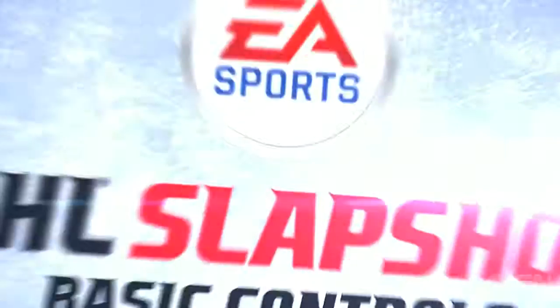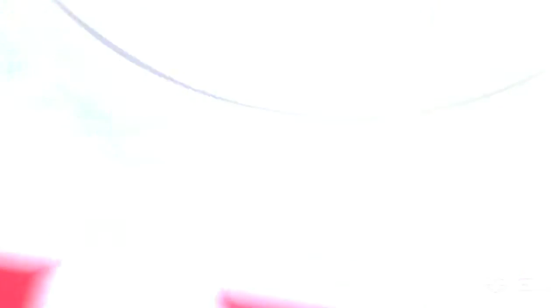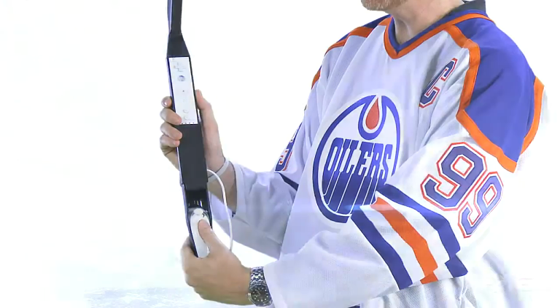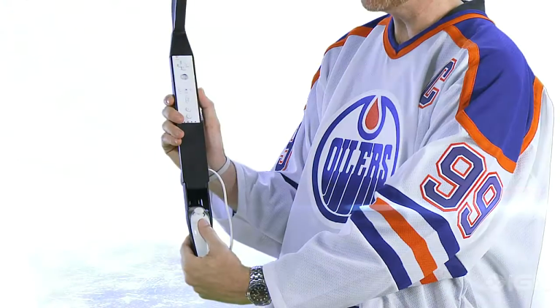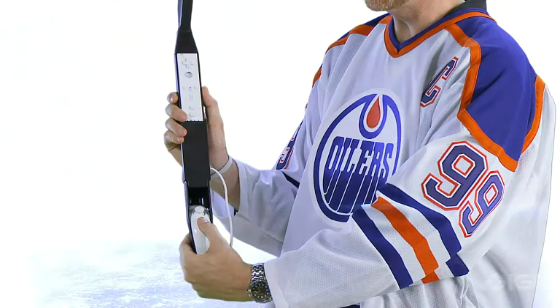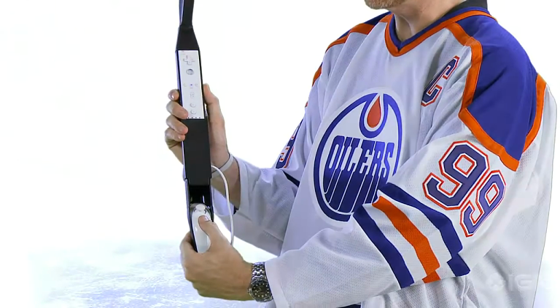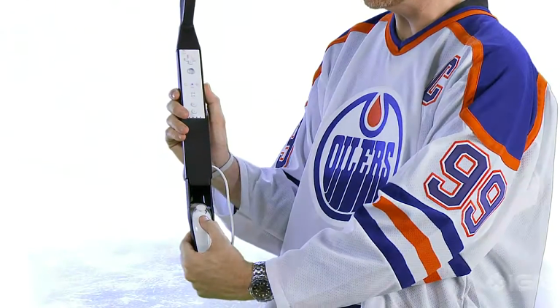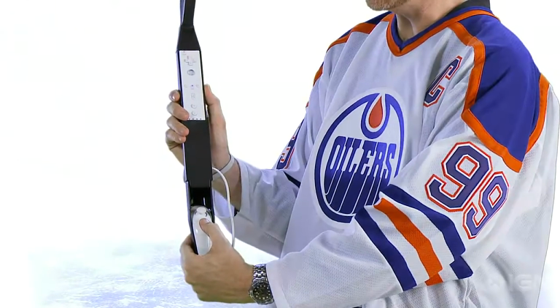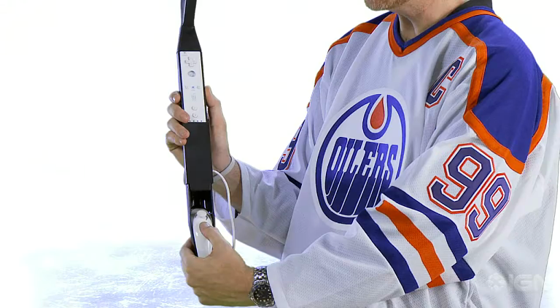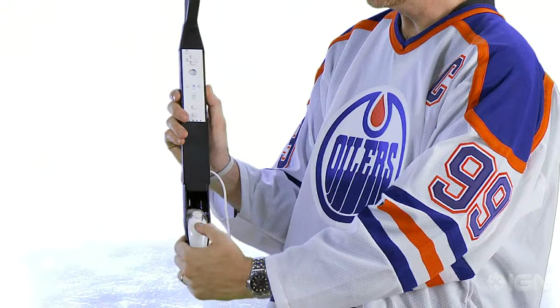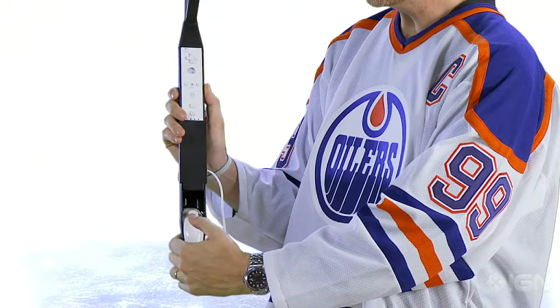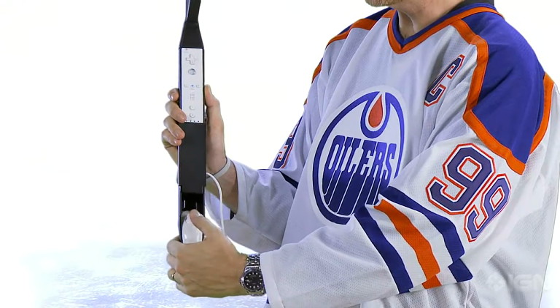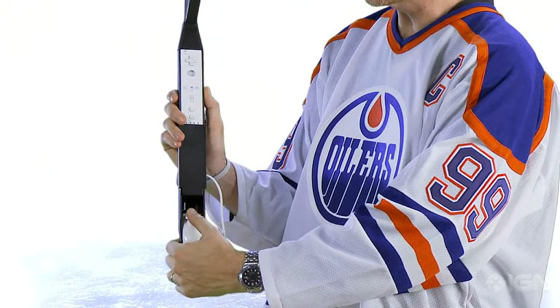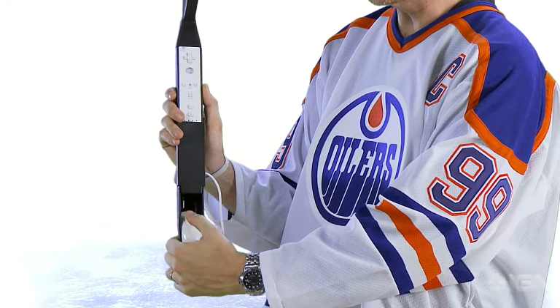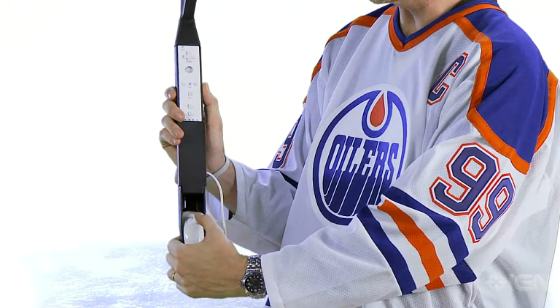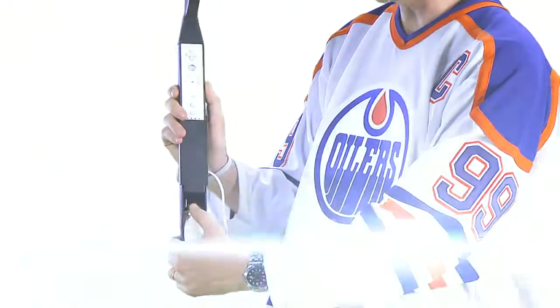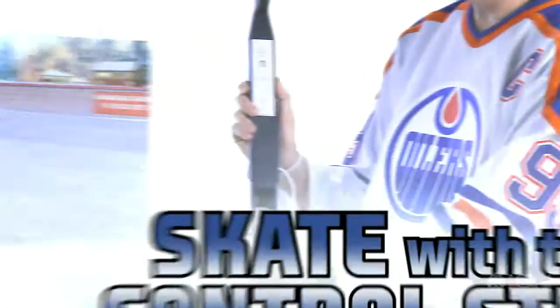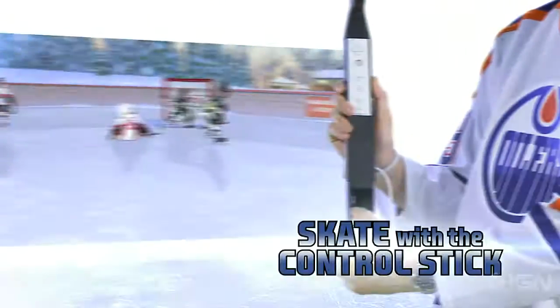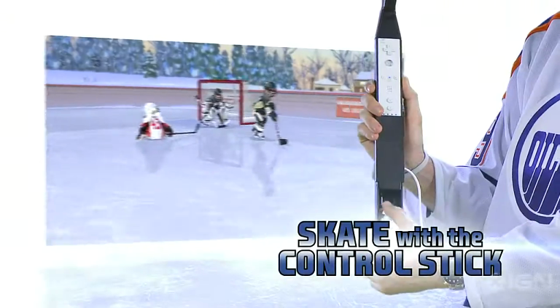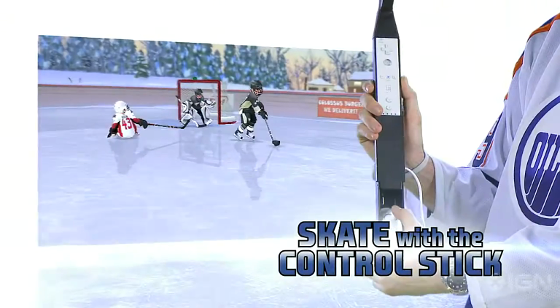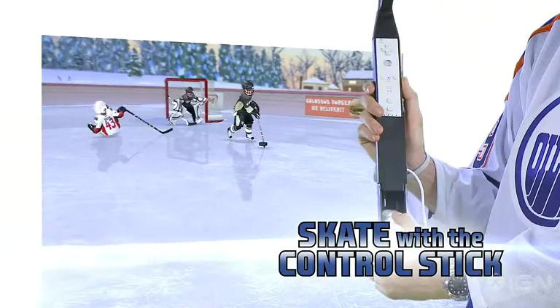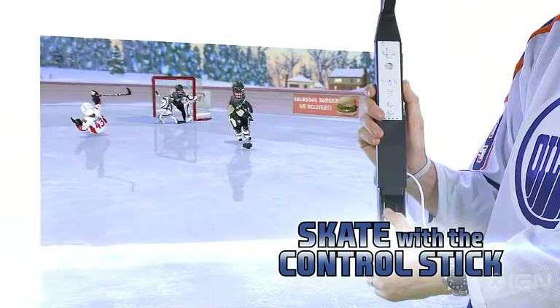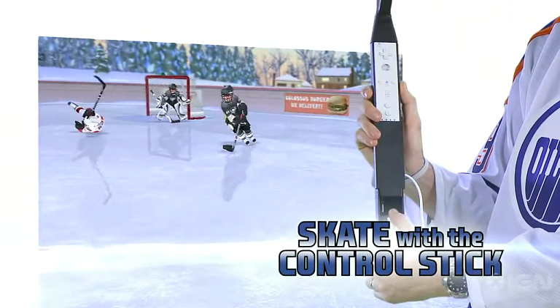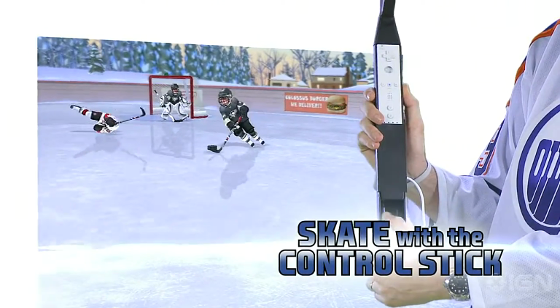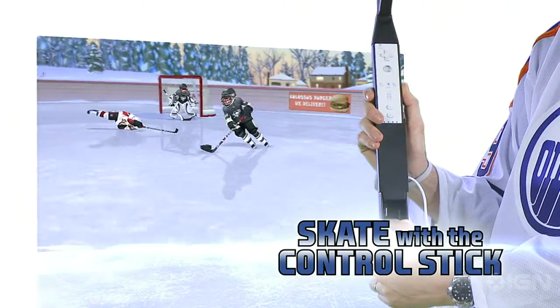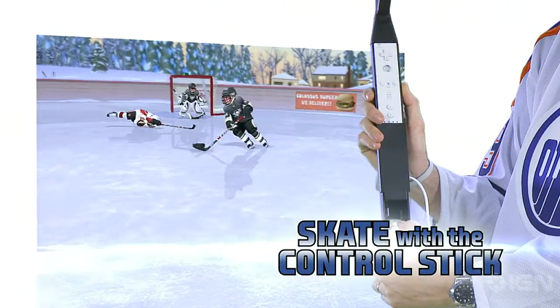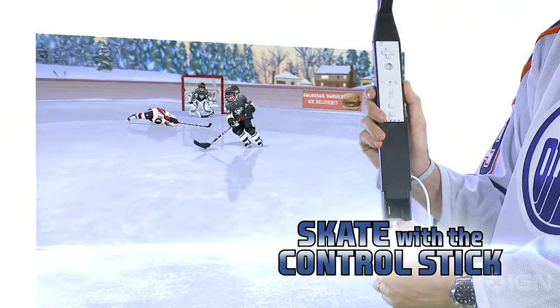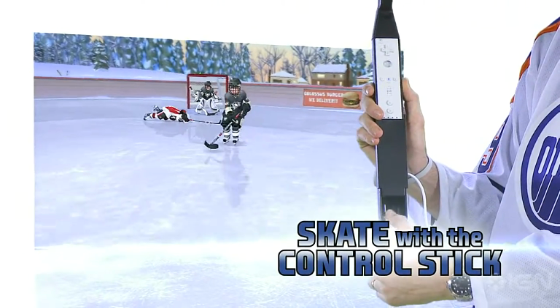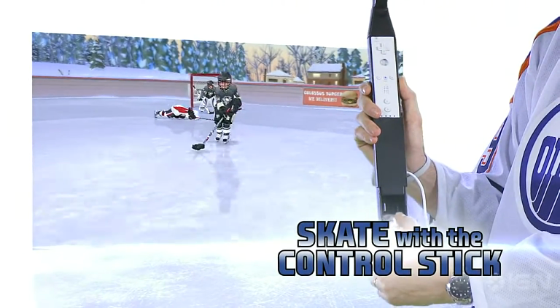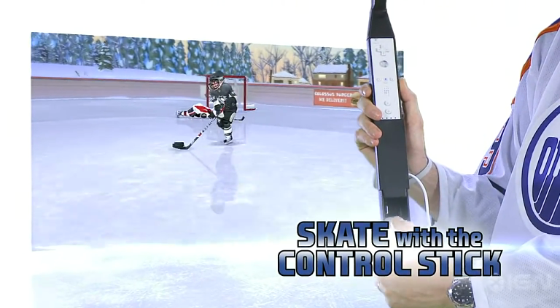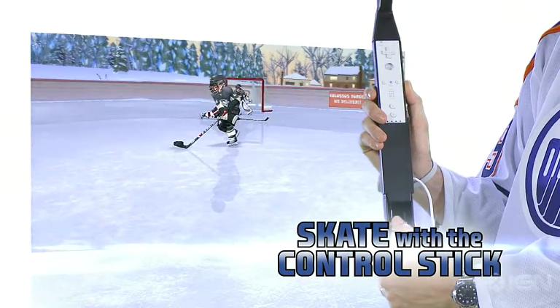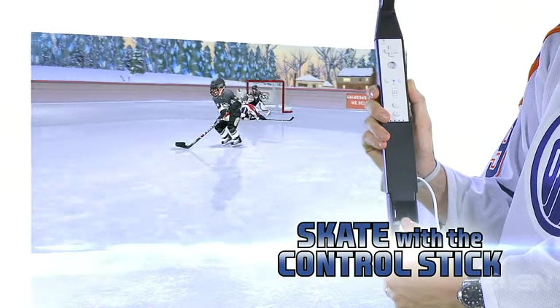To move your player around on the ice, just use the control stick found here. Use your thumb to control your player to move them around the ice.